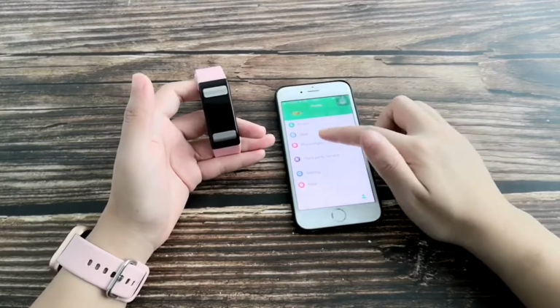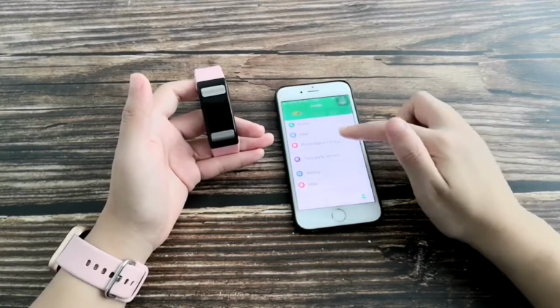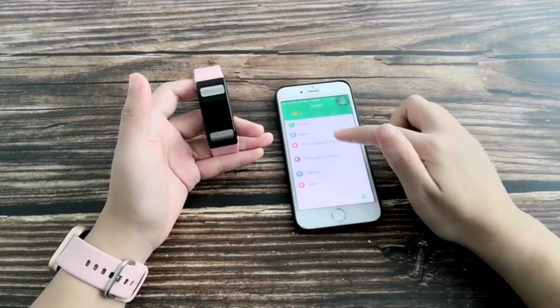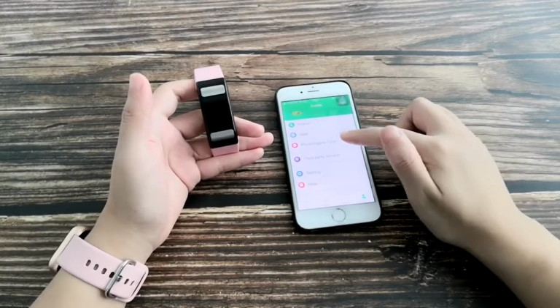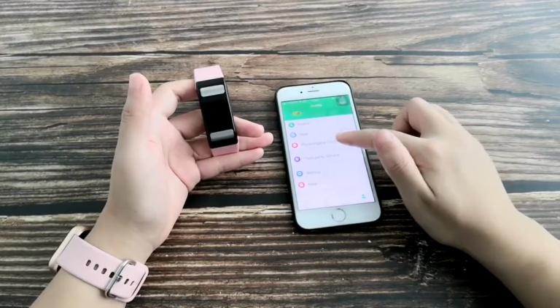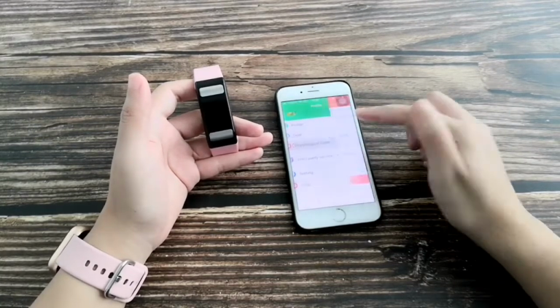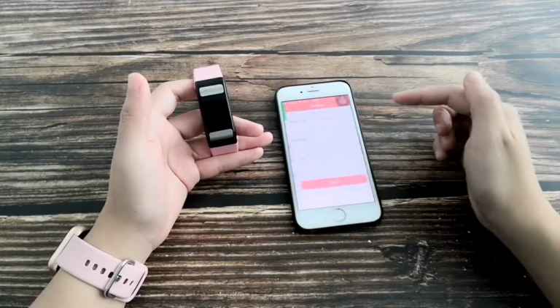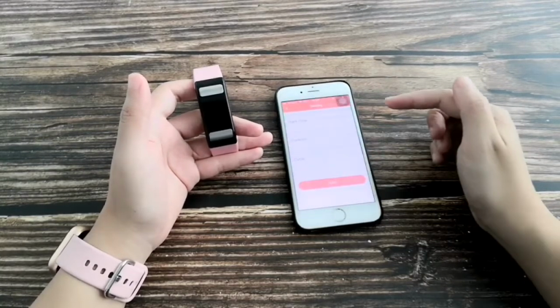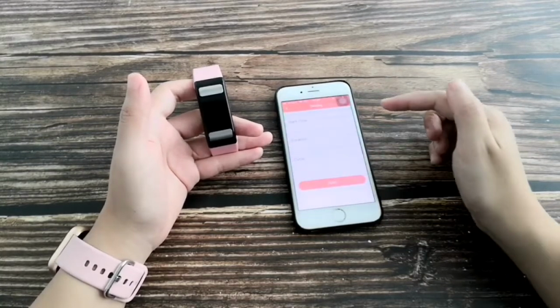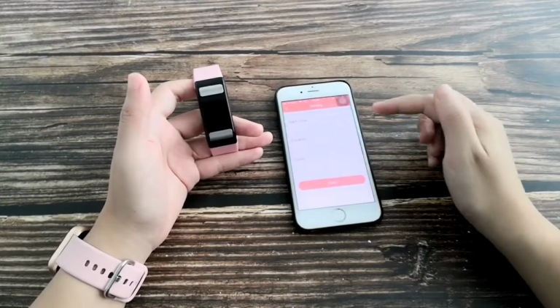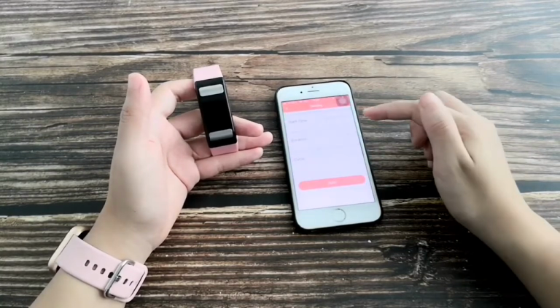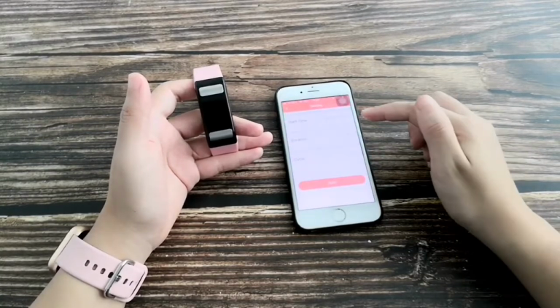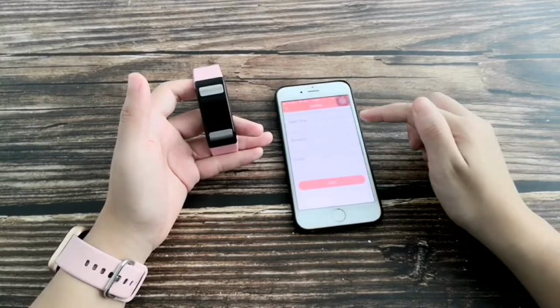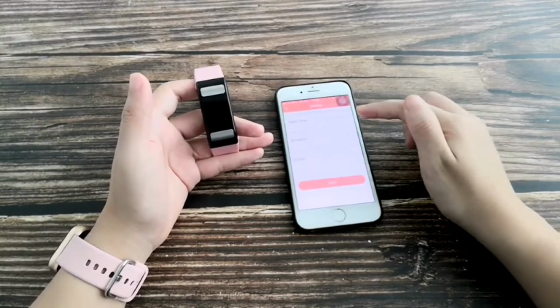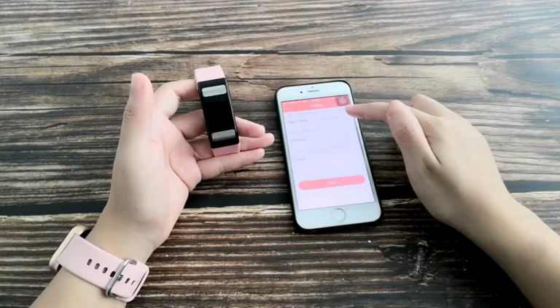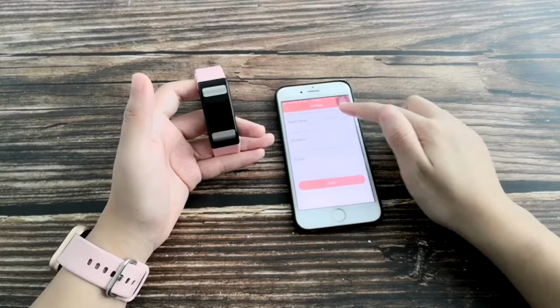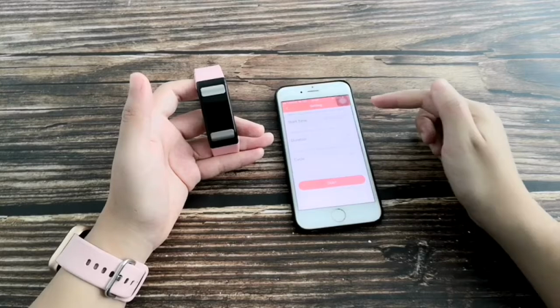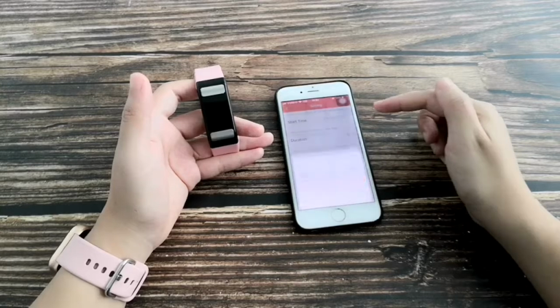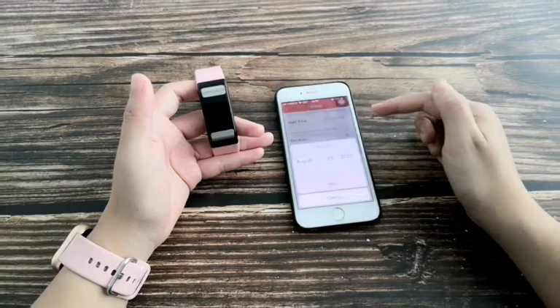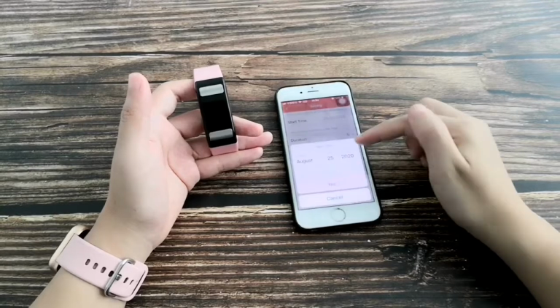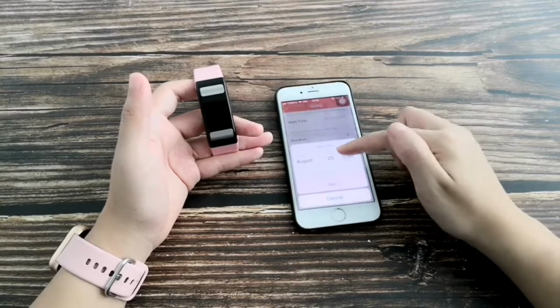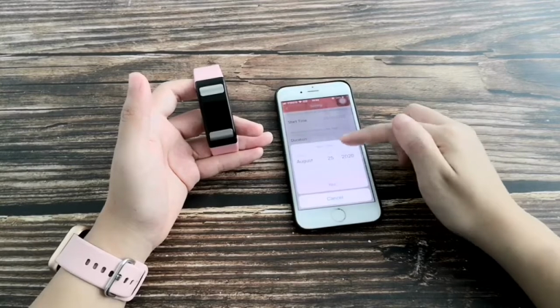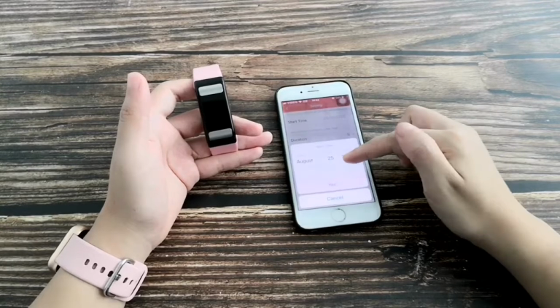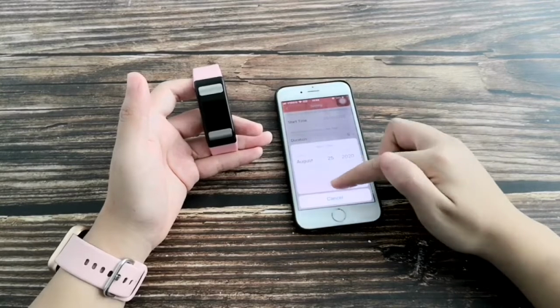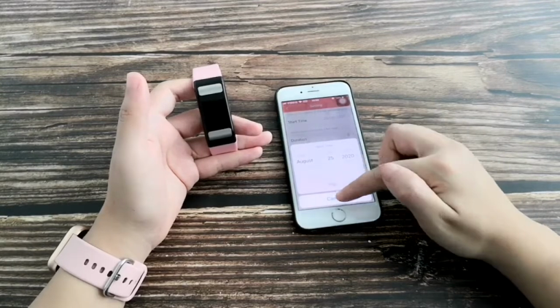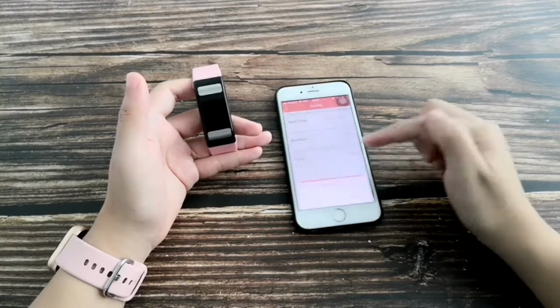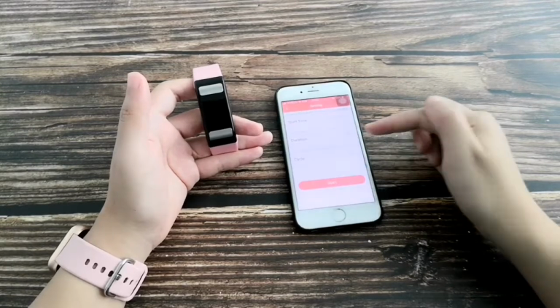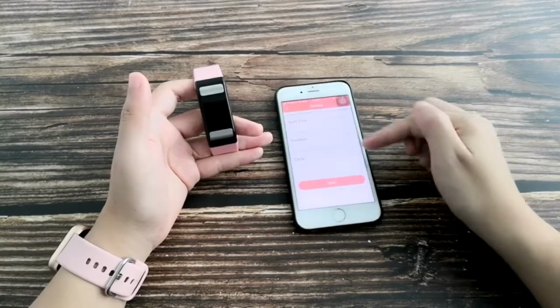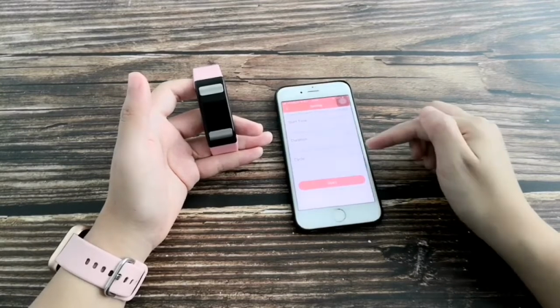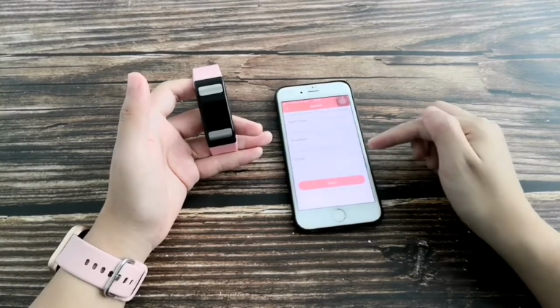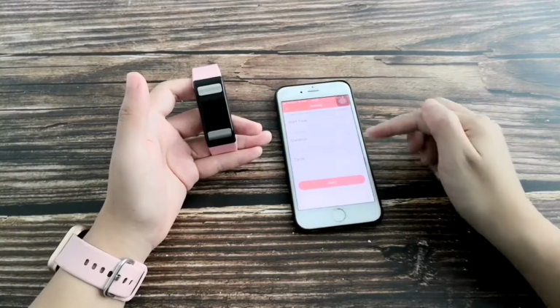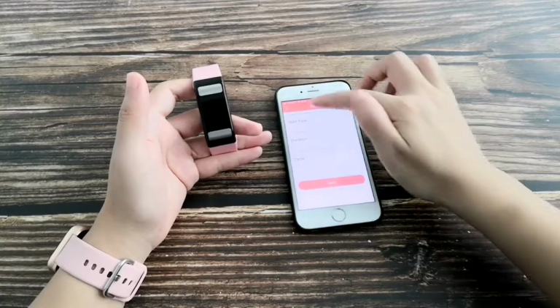Physiological cycle tracking is also available. You can set up your personal information here.